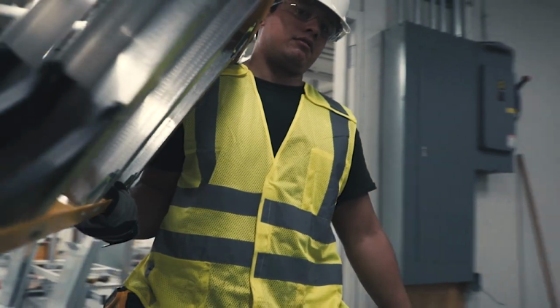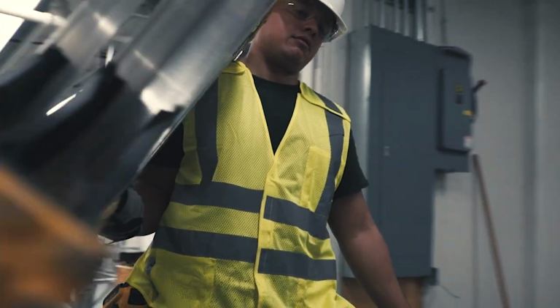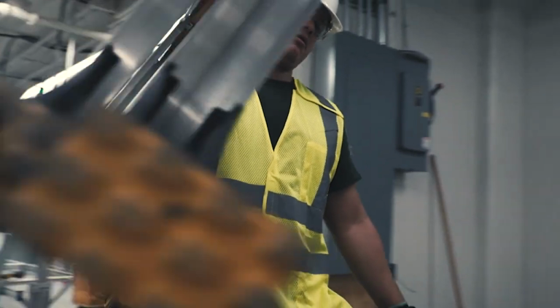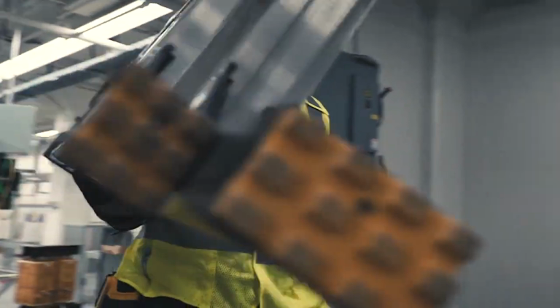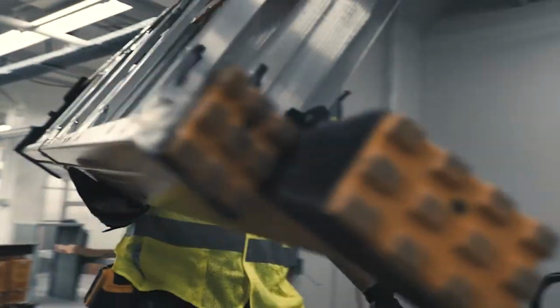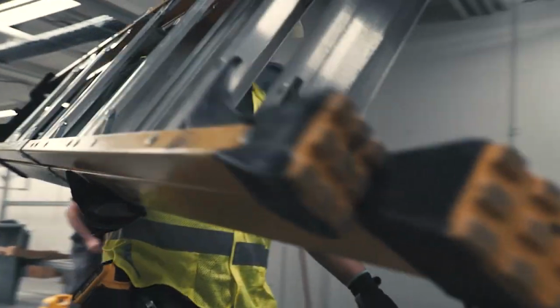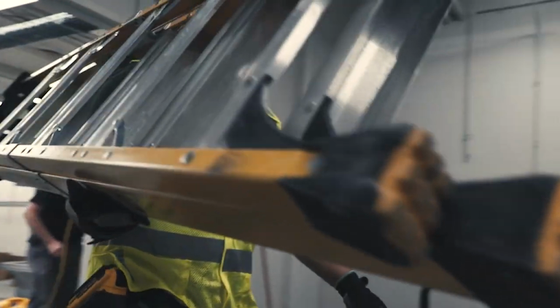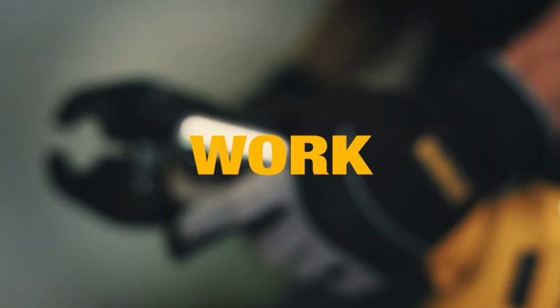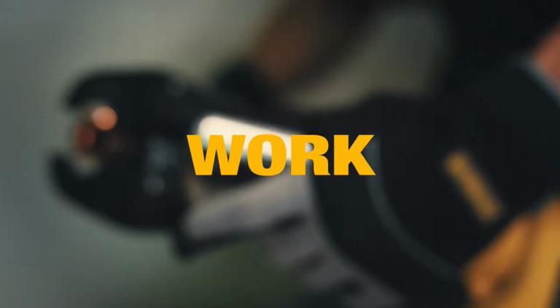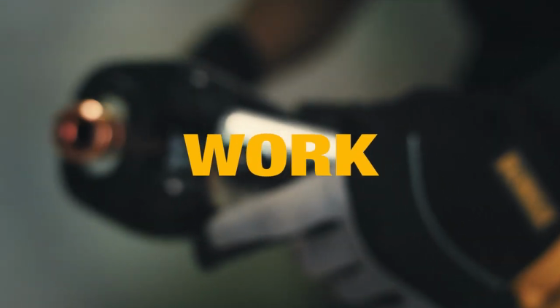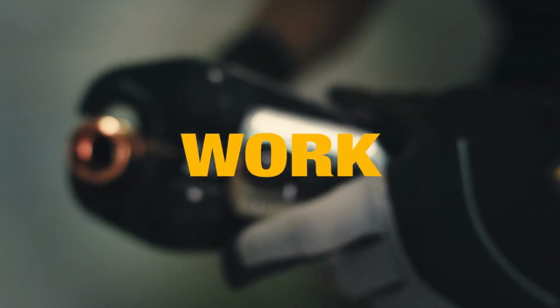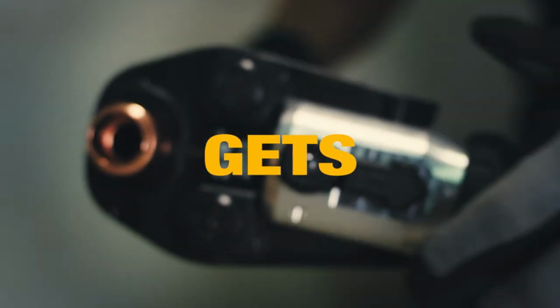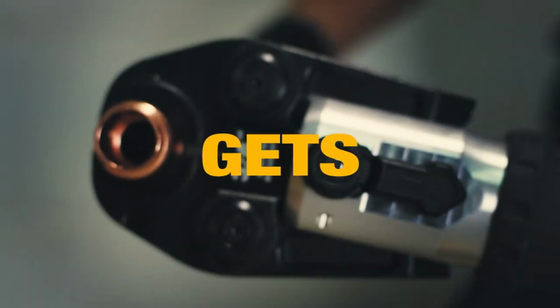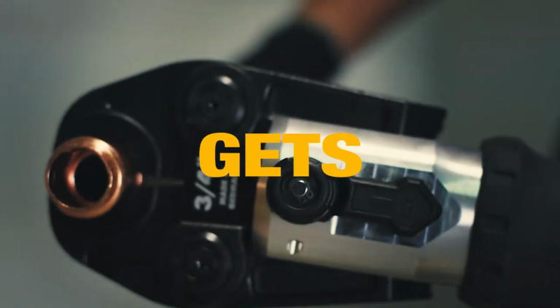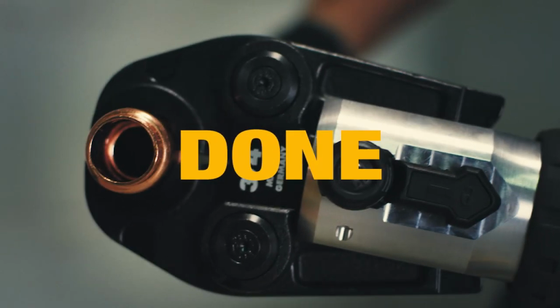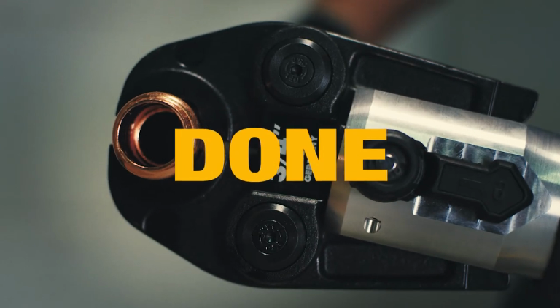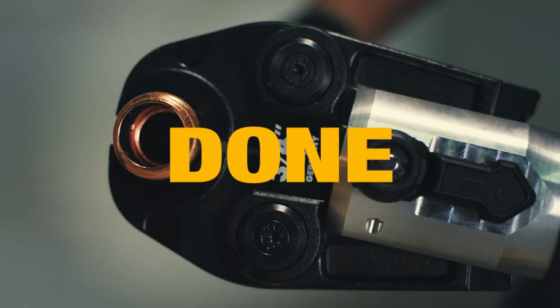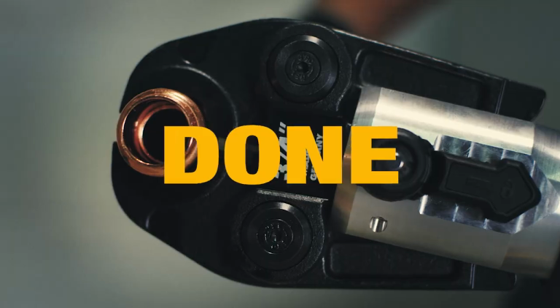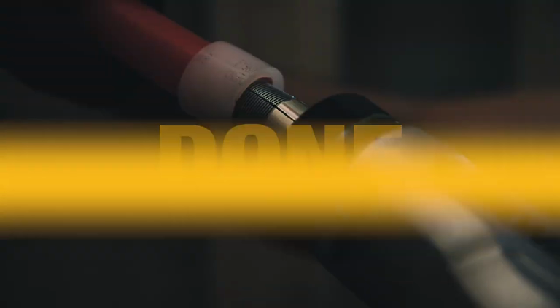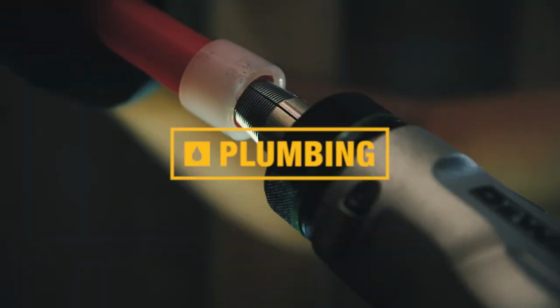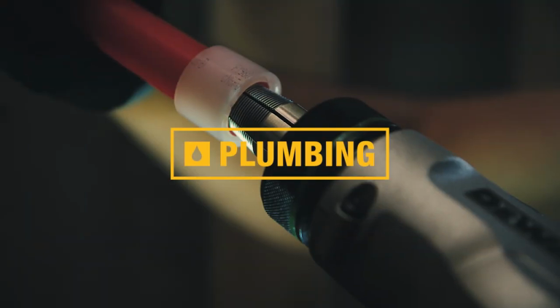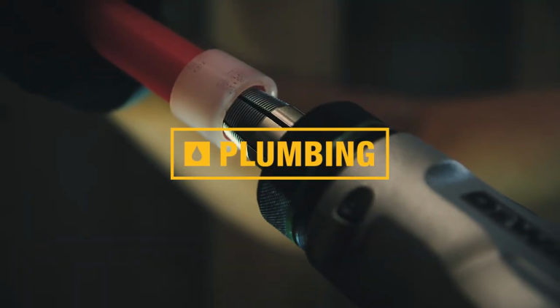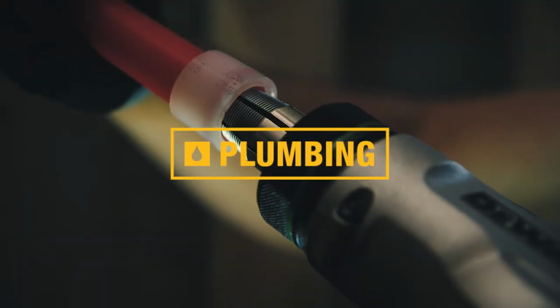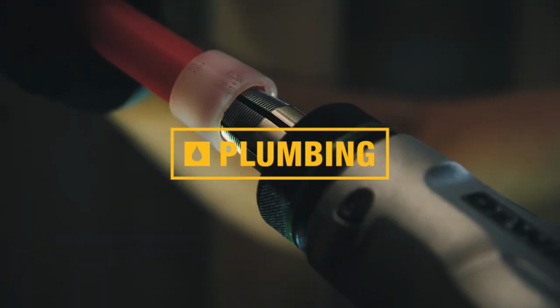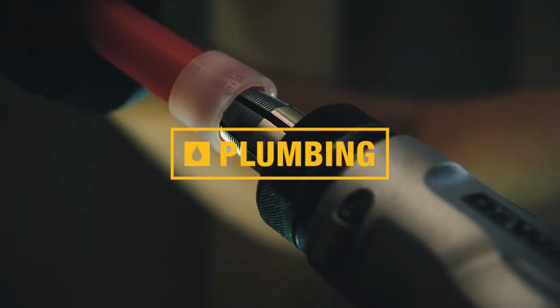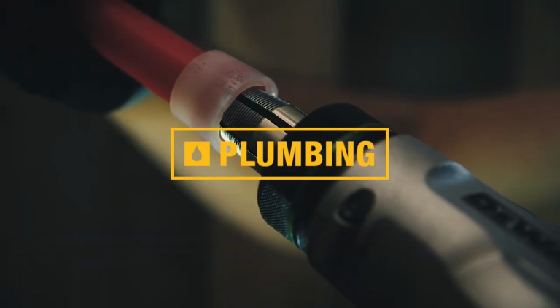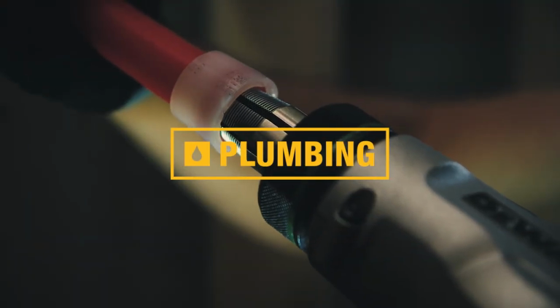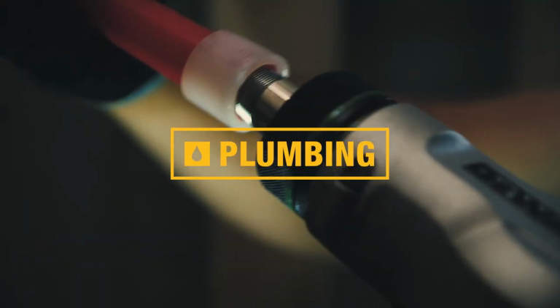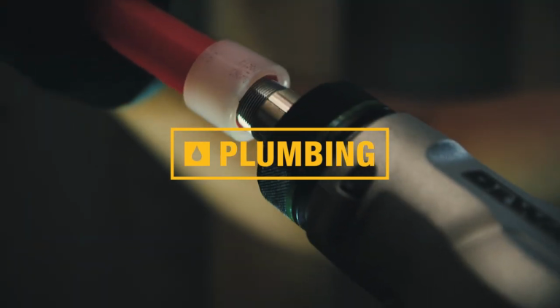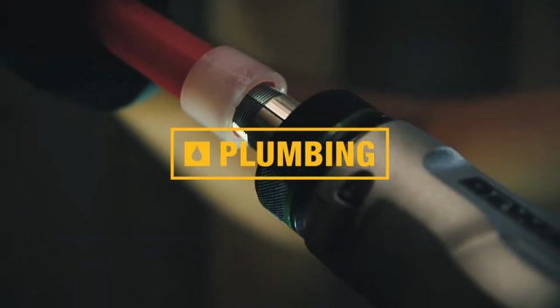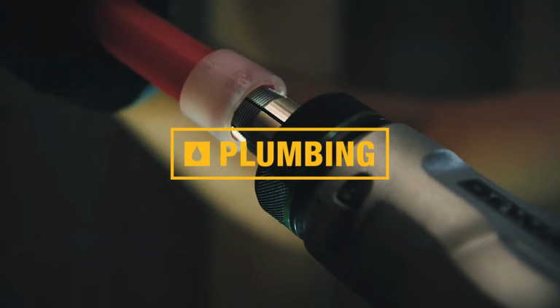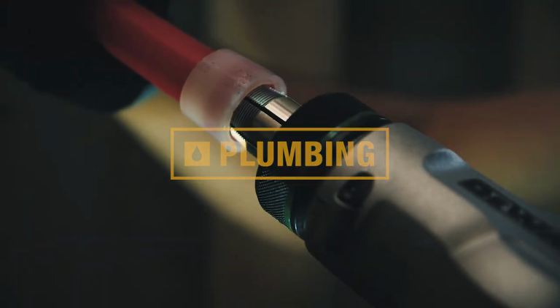DeWalt is changing the way work gets done, with innovation for plumbing and mechanical trades.